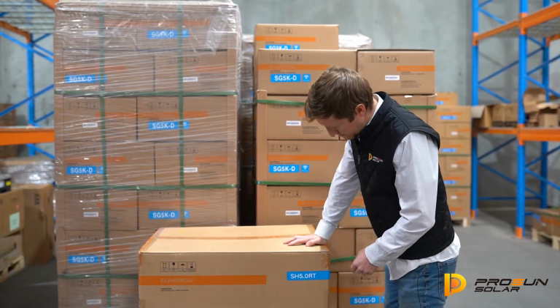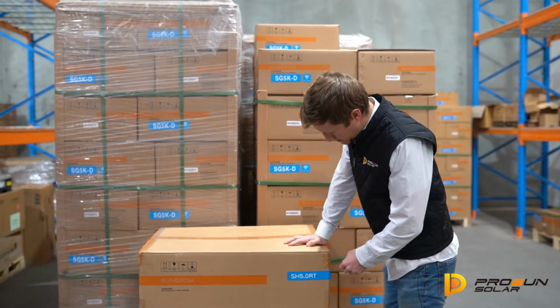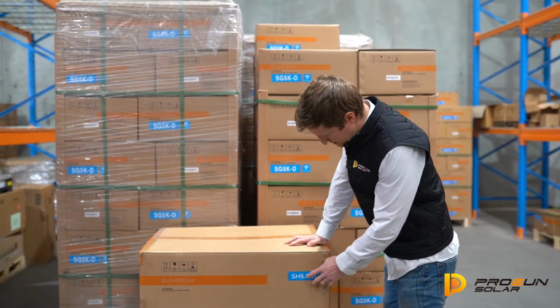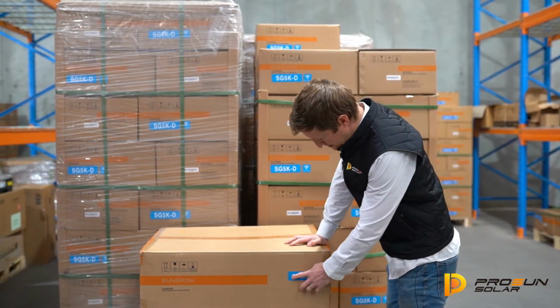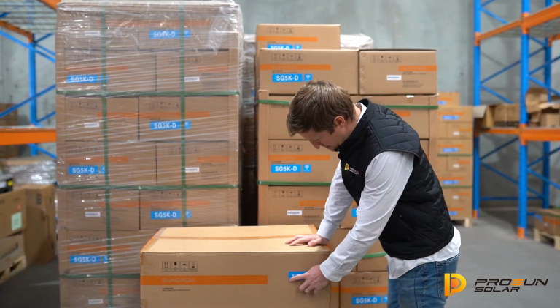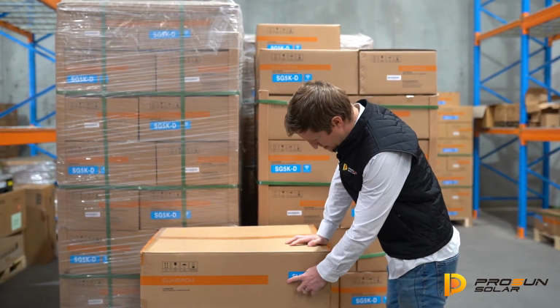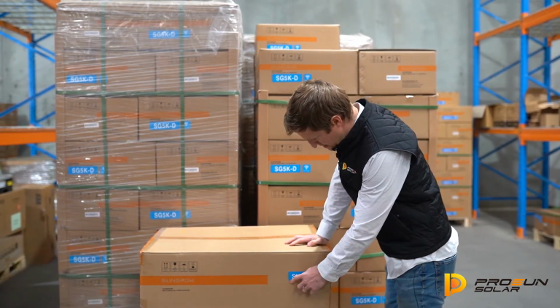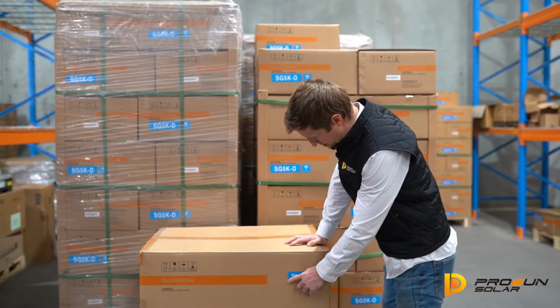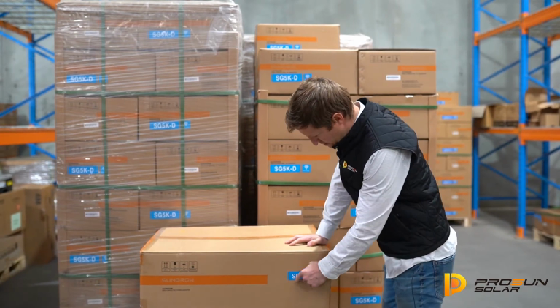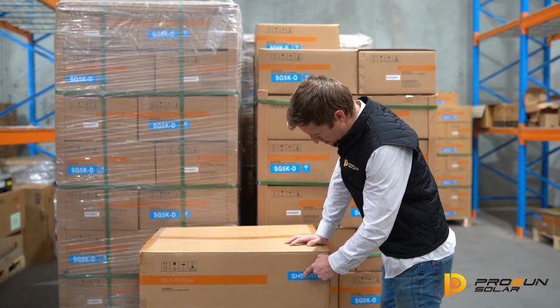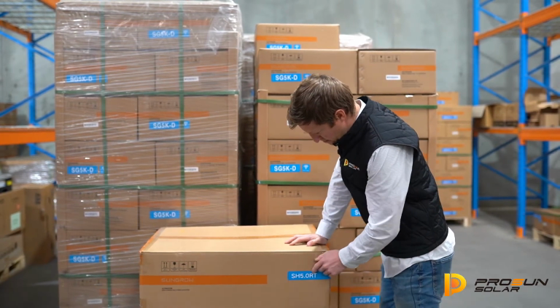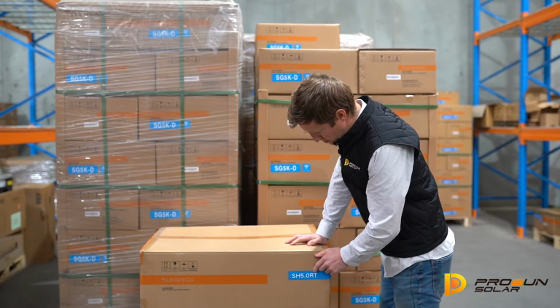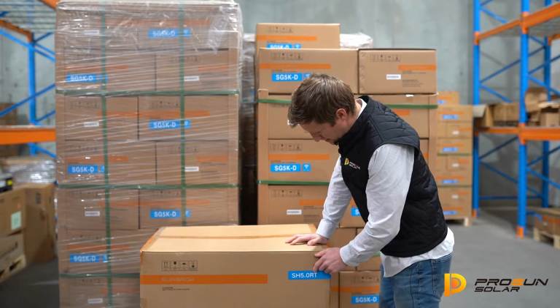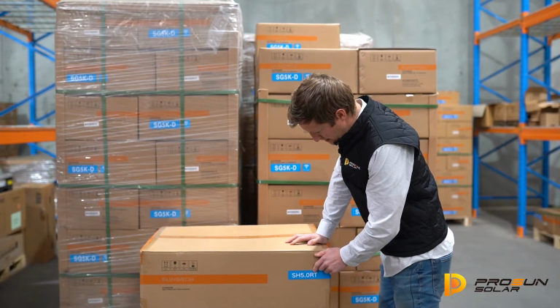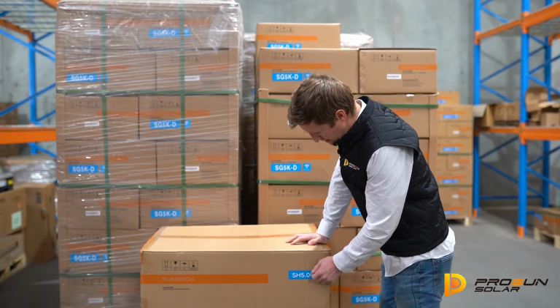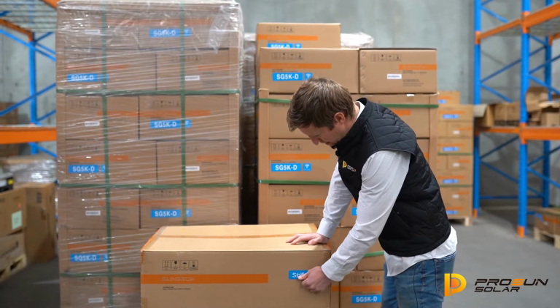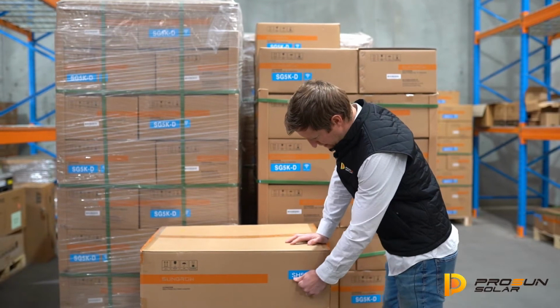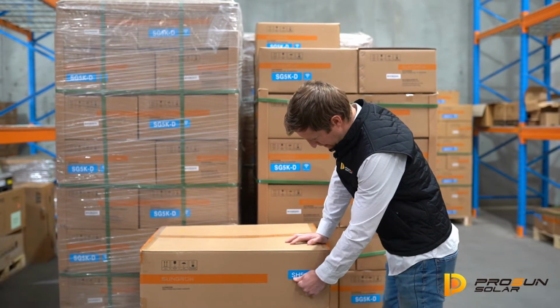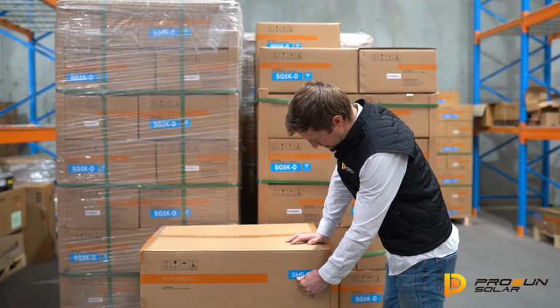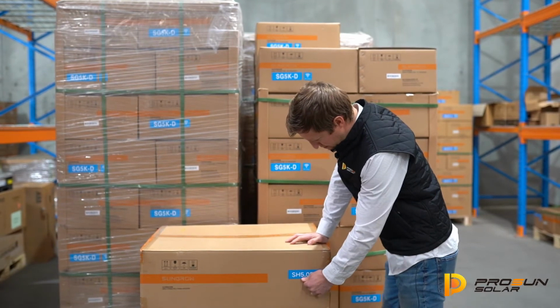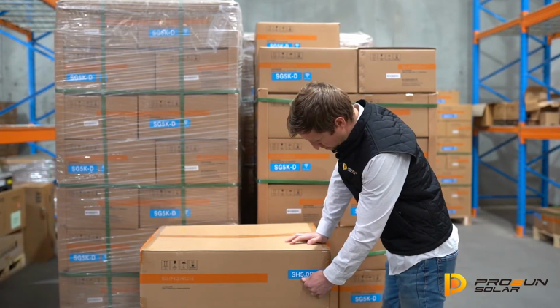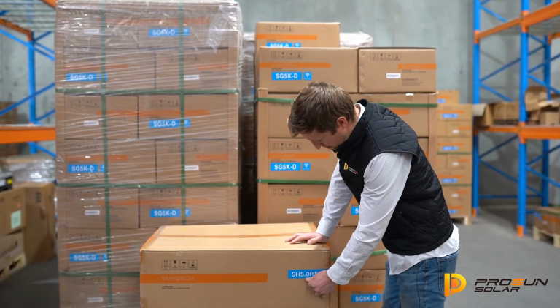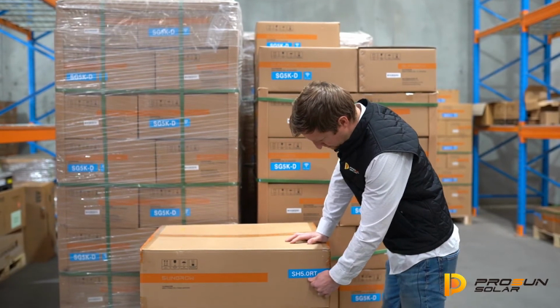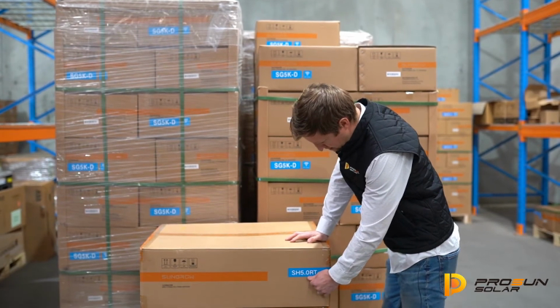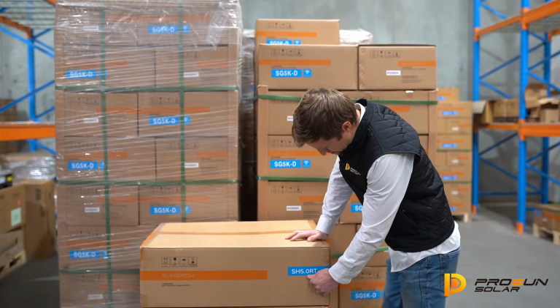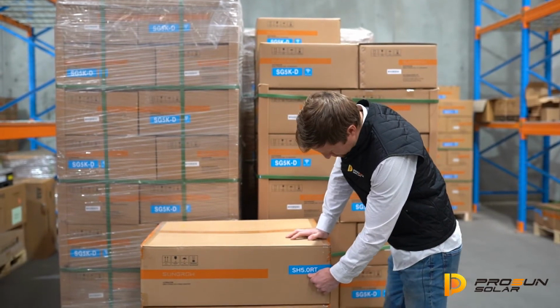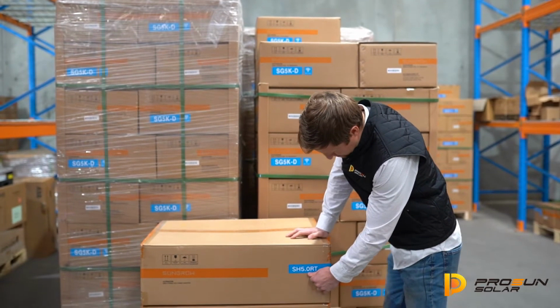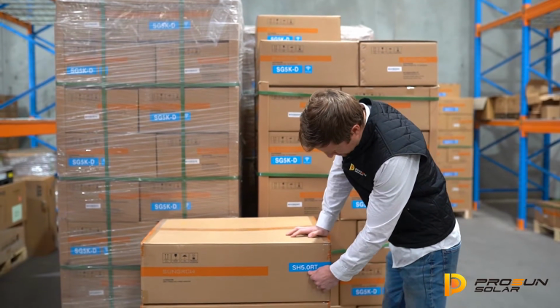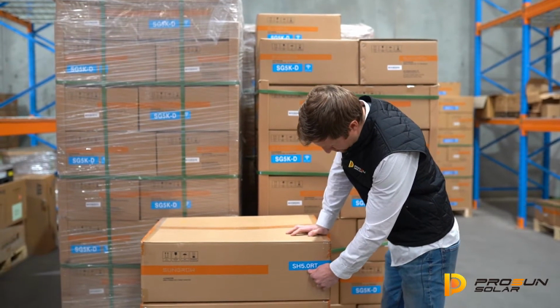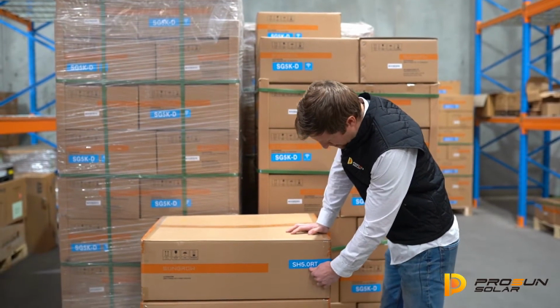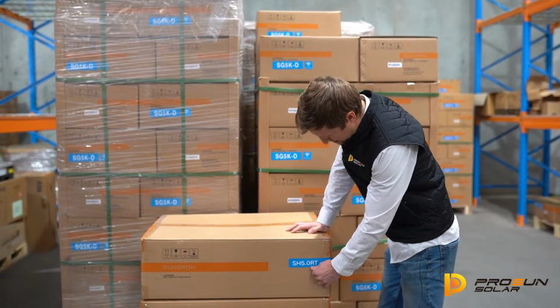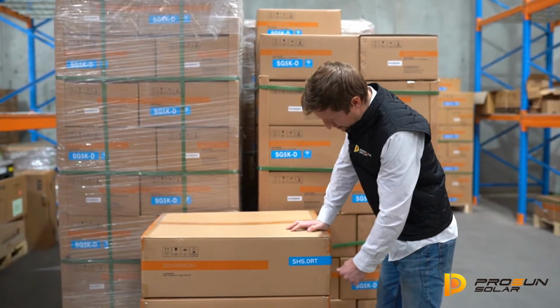First we can see the model down here. It's a SH50RT.